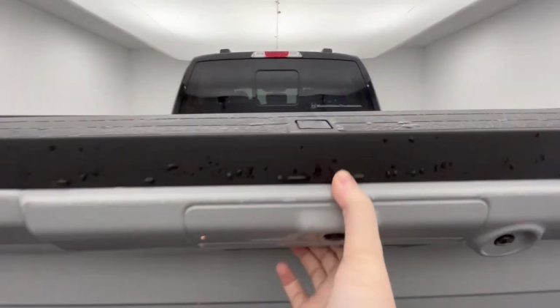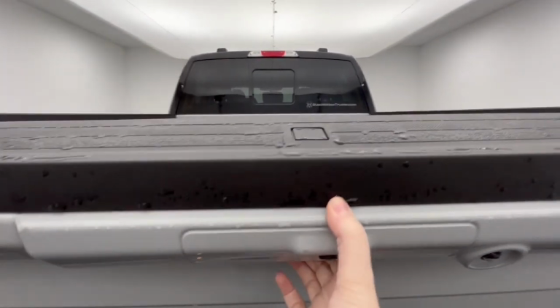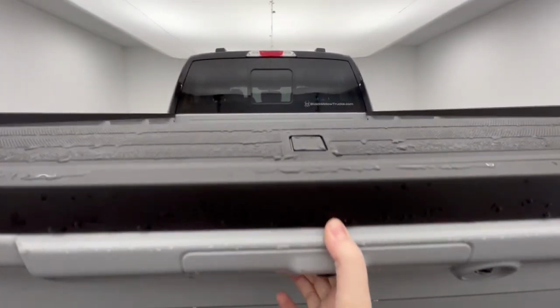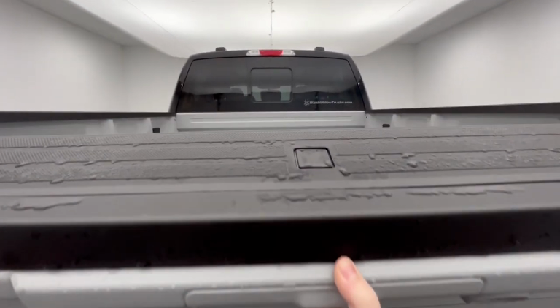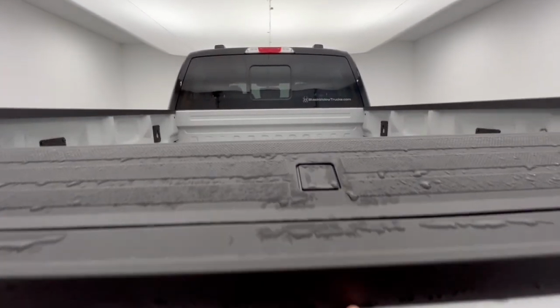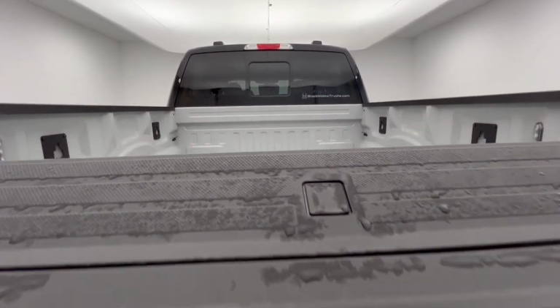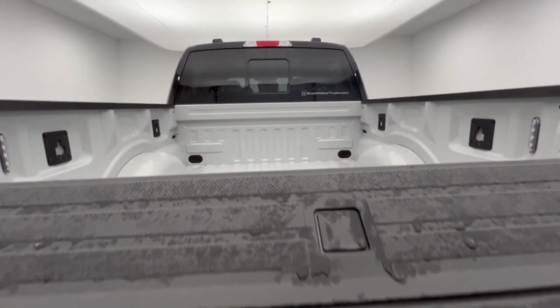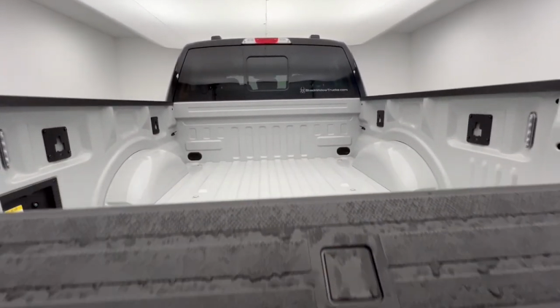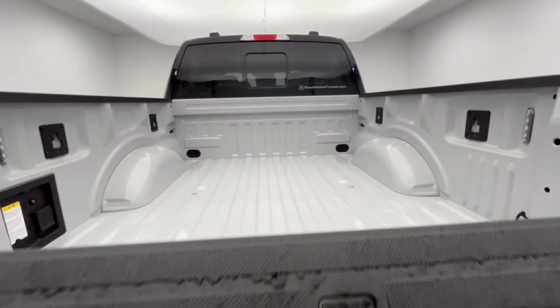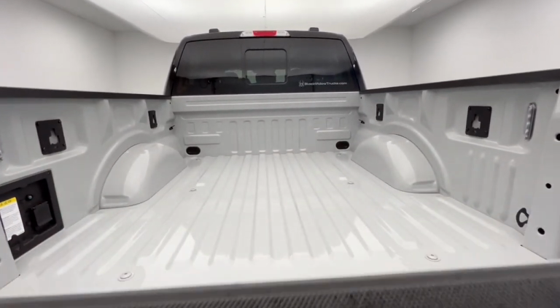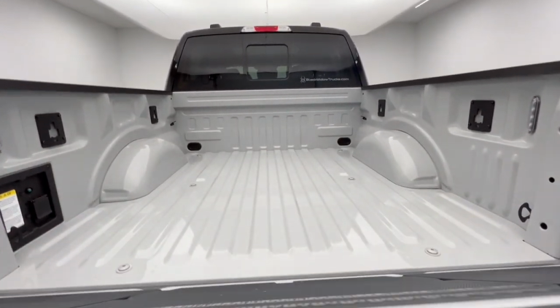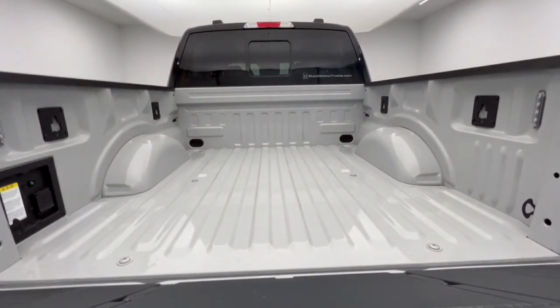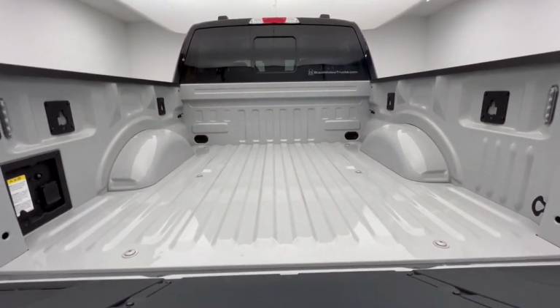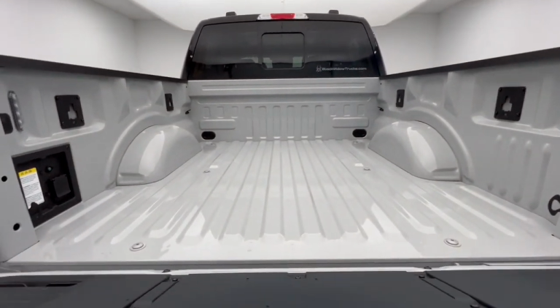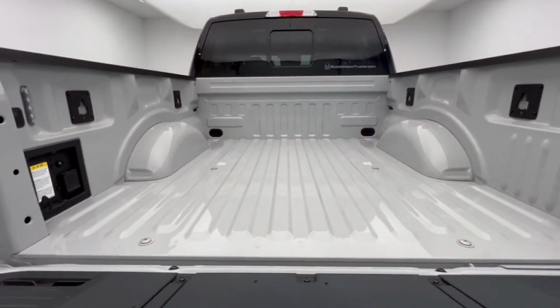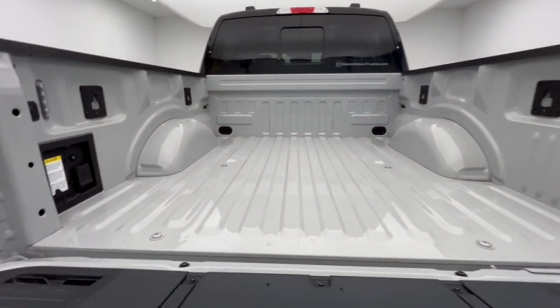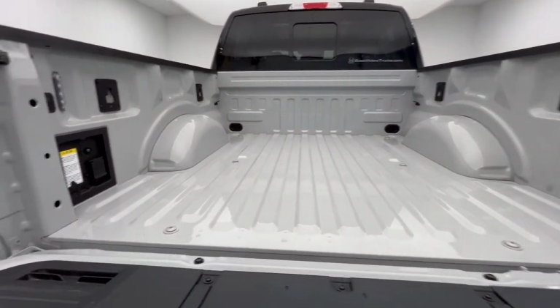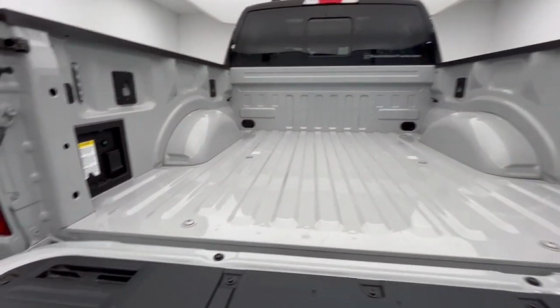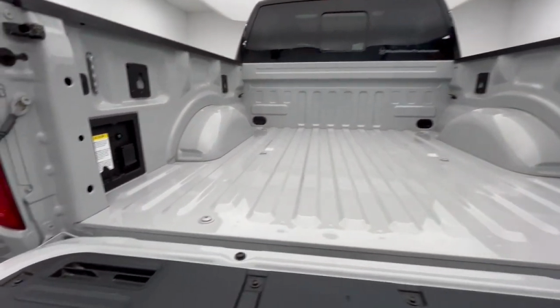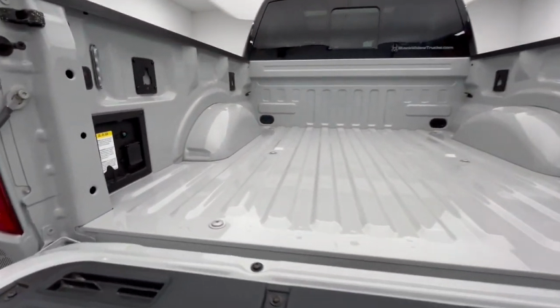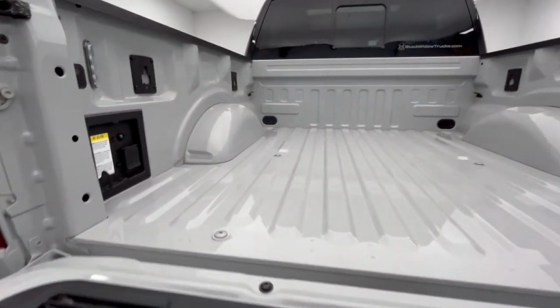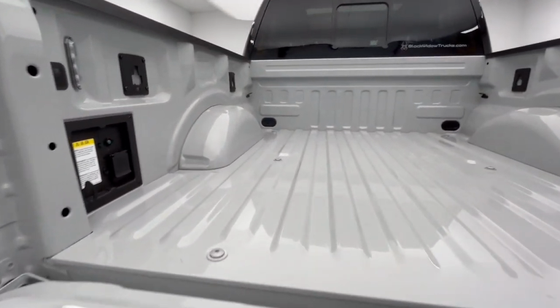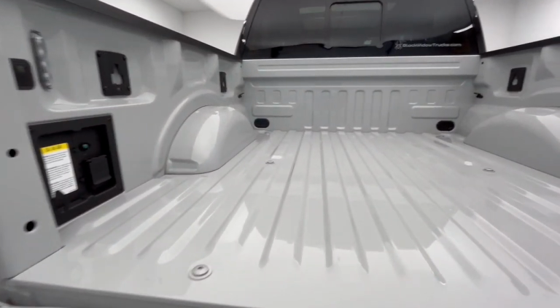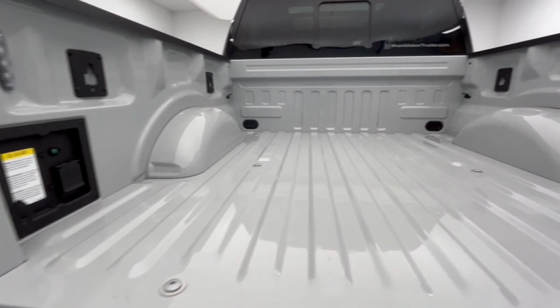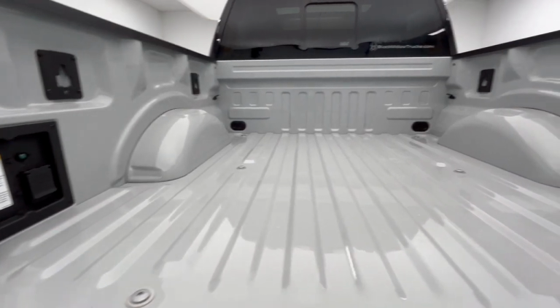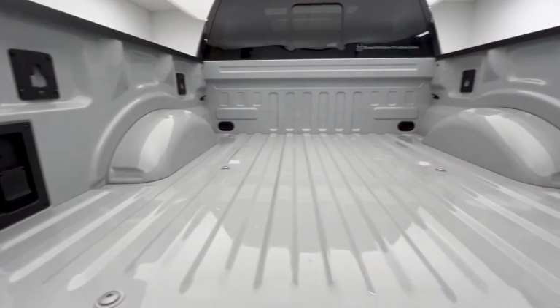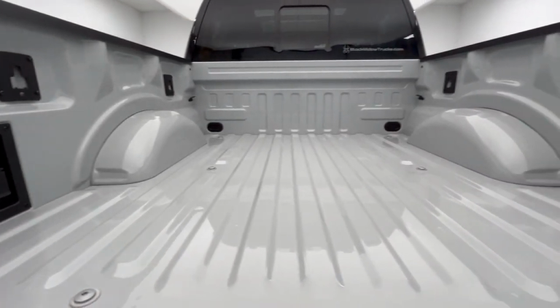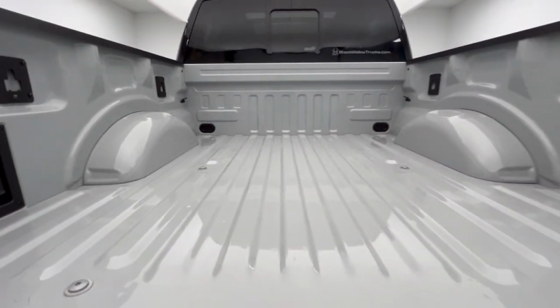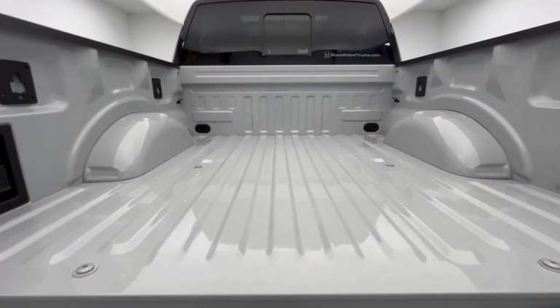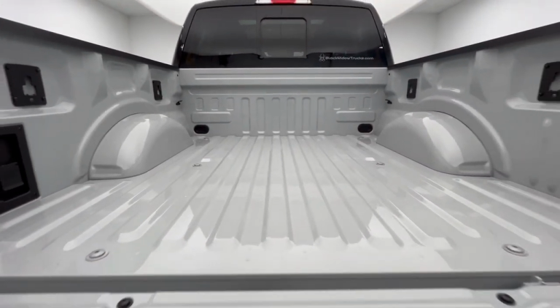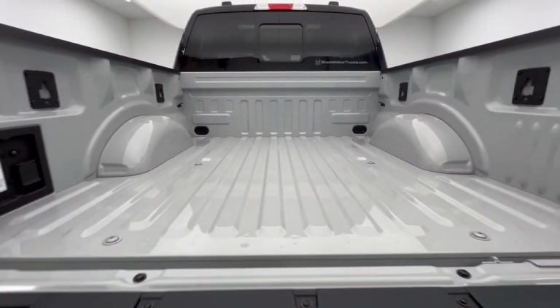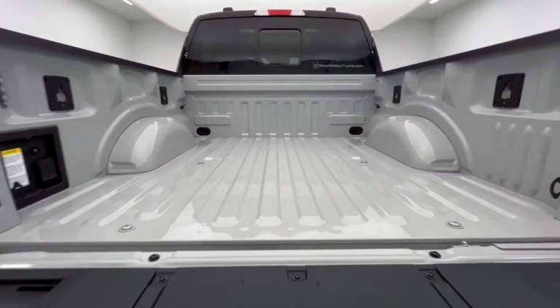Remote engine start, satellite radio, premium sound system, chrome wheels, and heated mirrors.